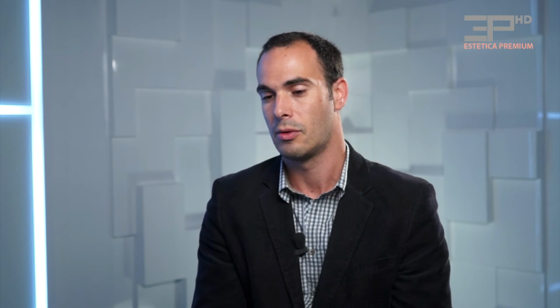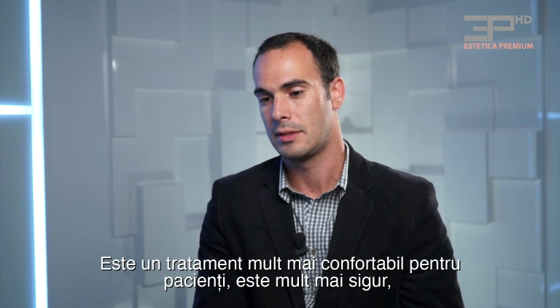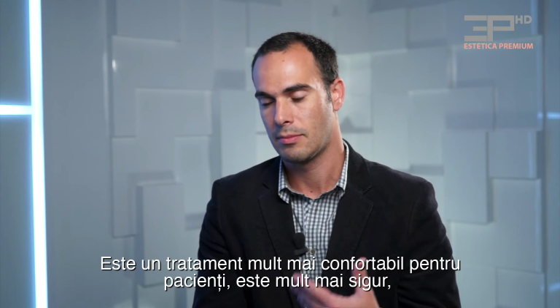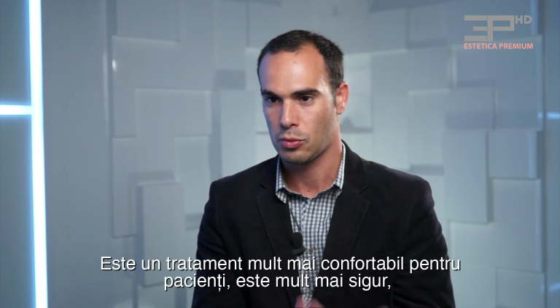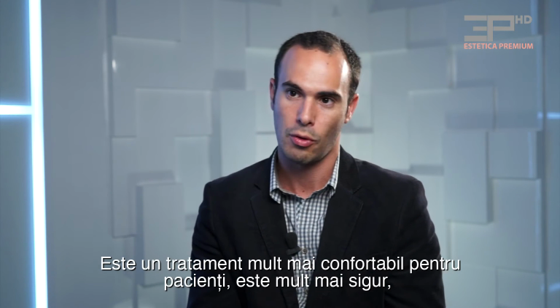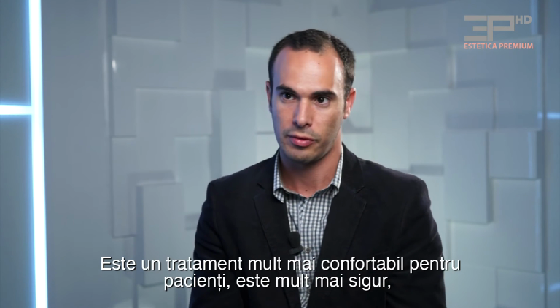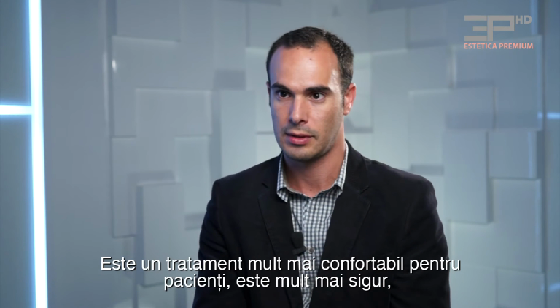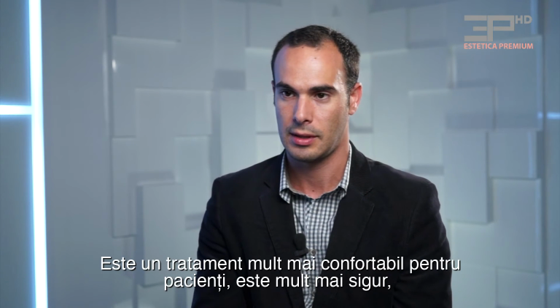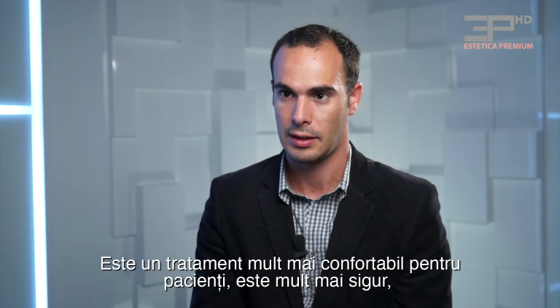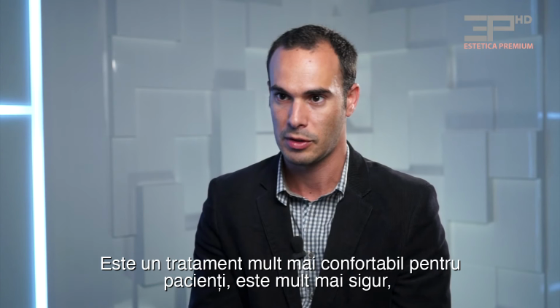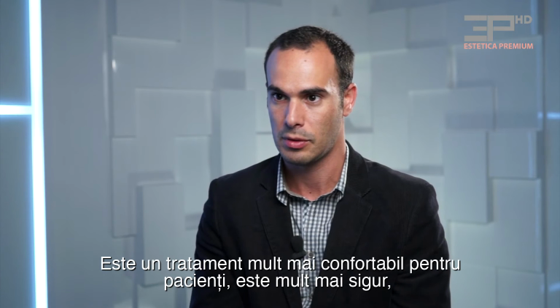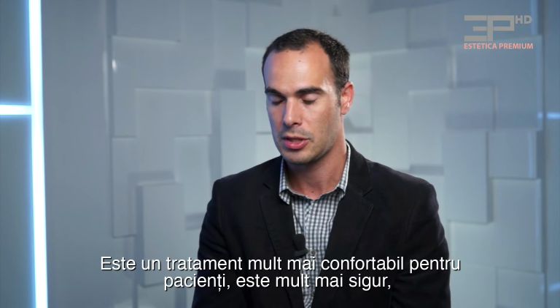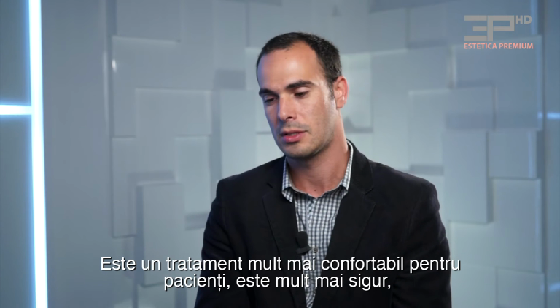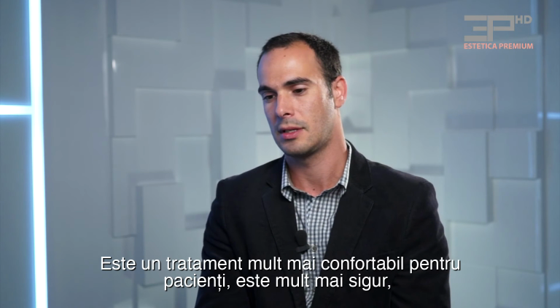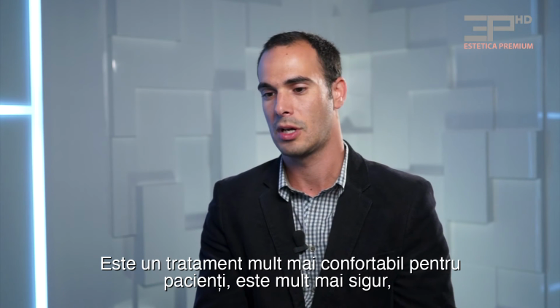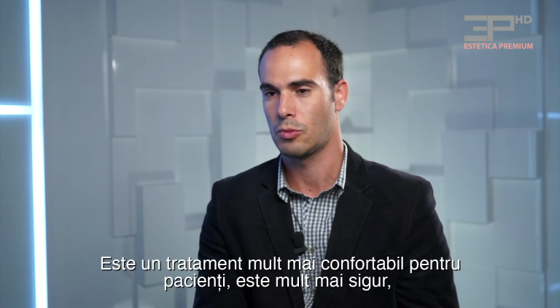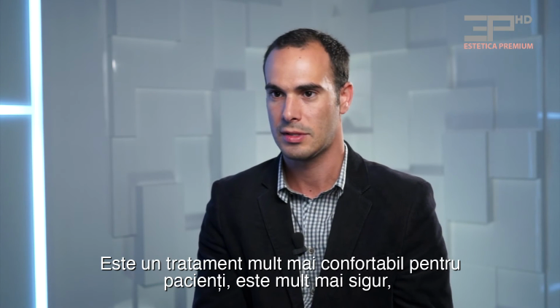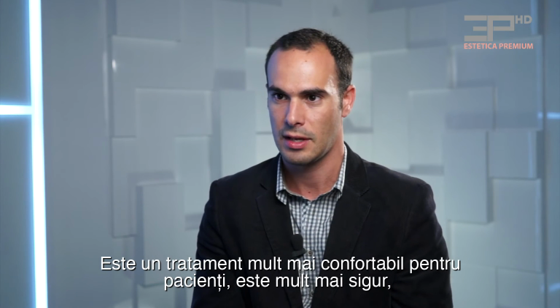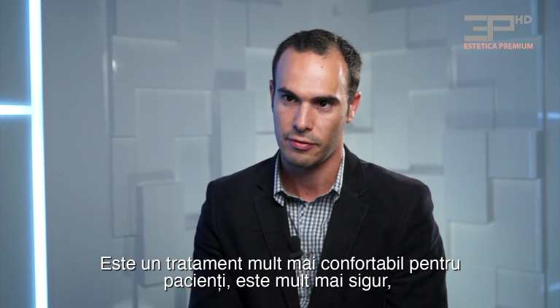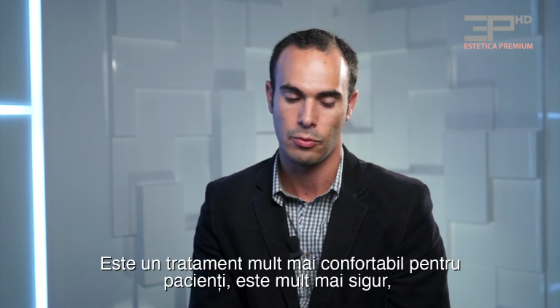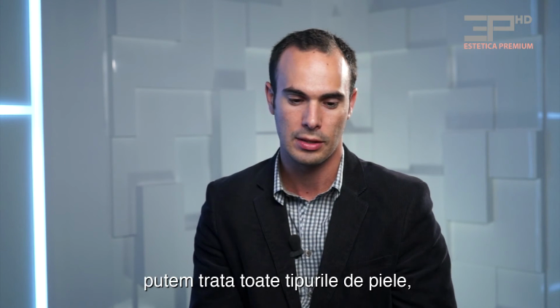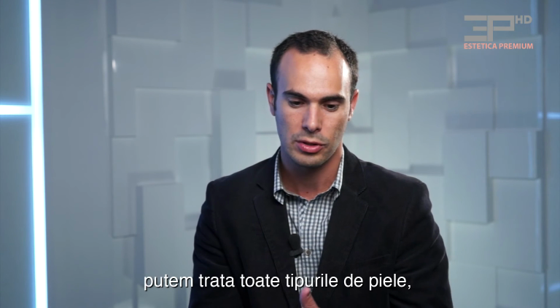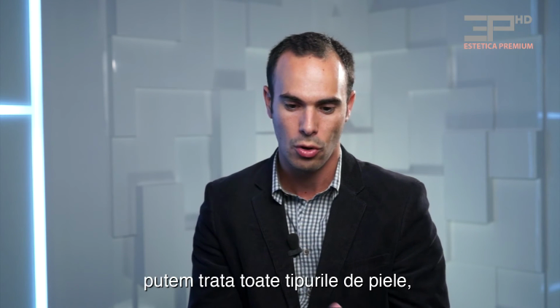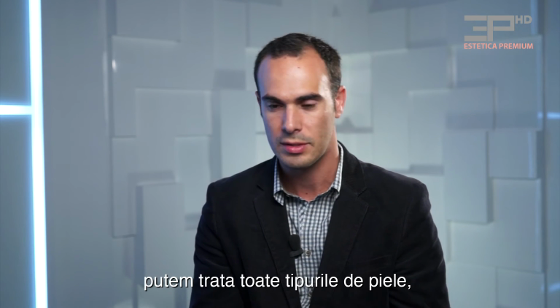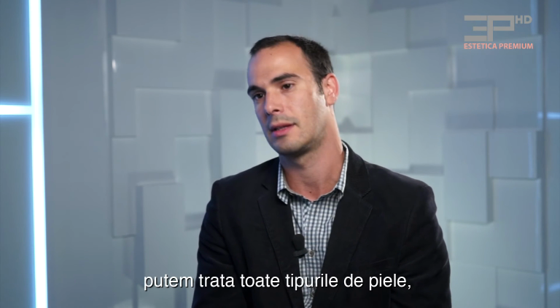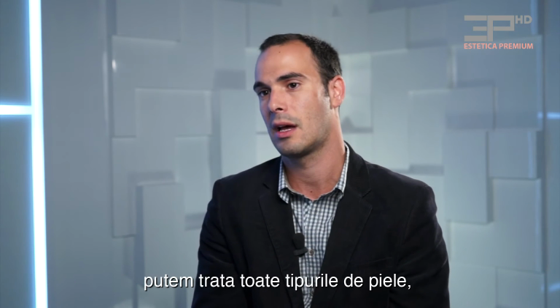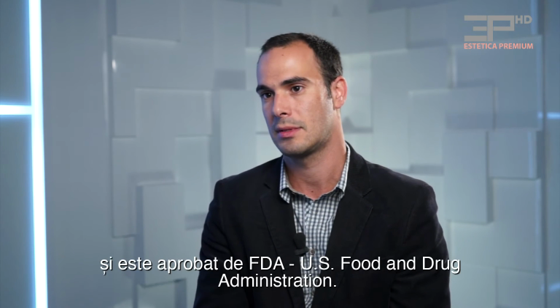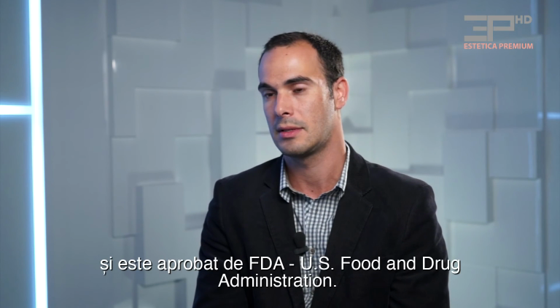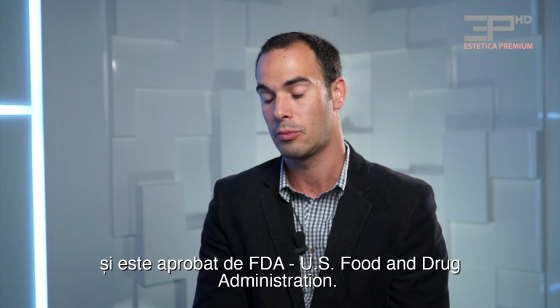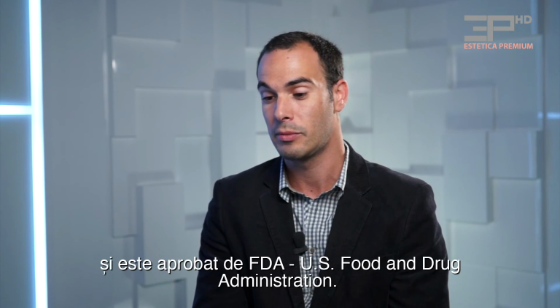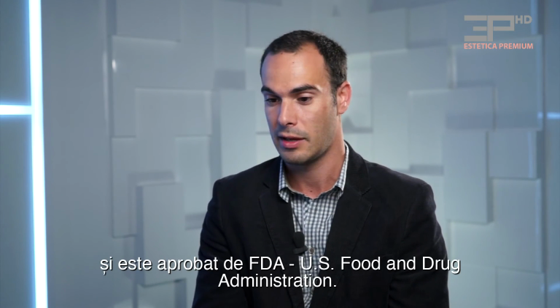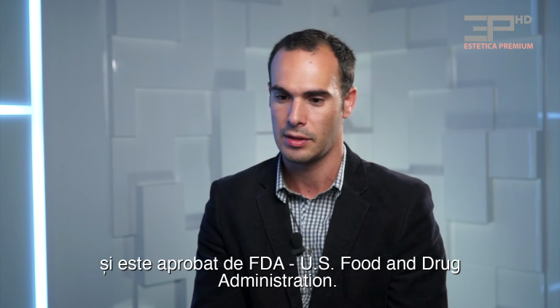It's a much more comfortable treatment for the patients. It's much more safe, we can treat all skin types, and it's approved by the FDA.